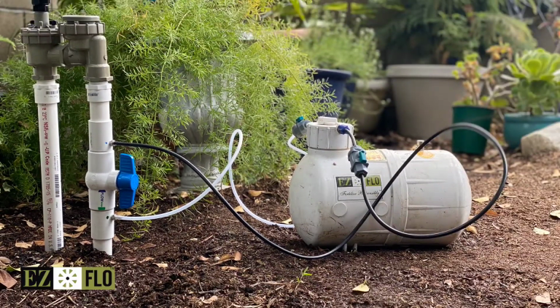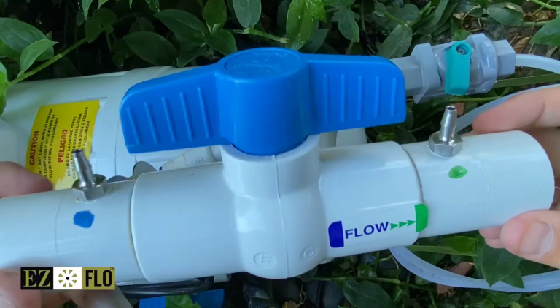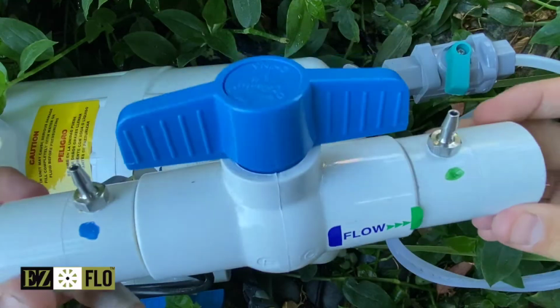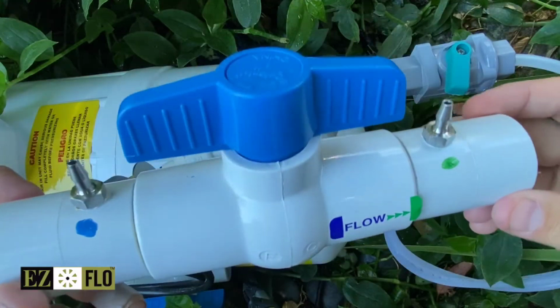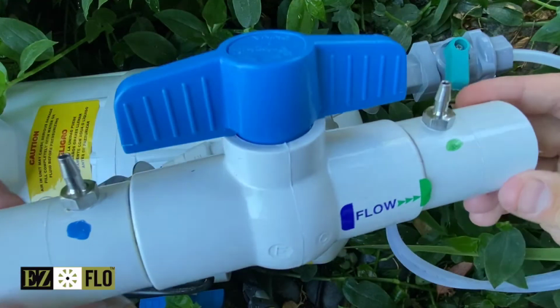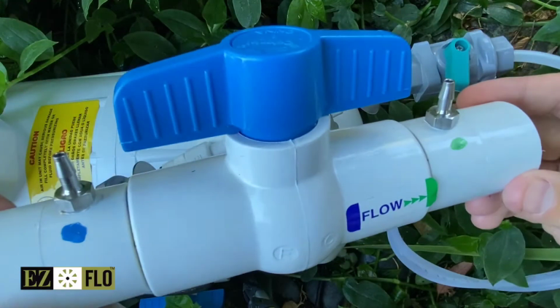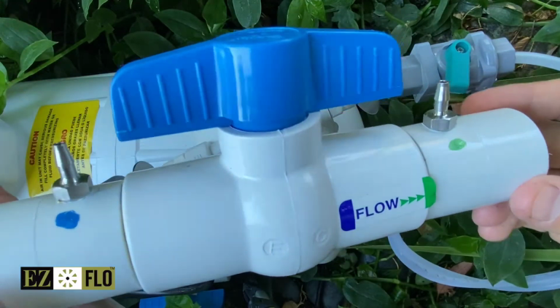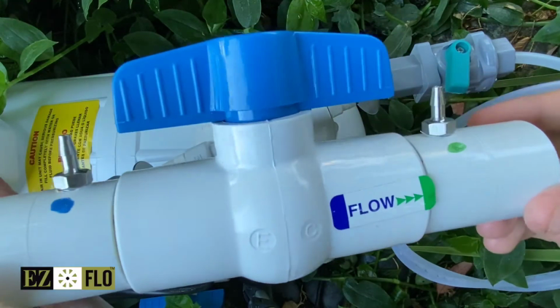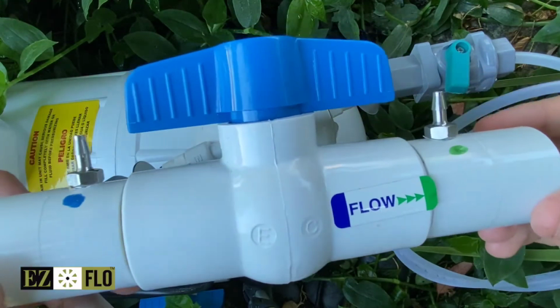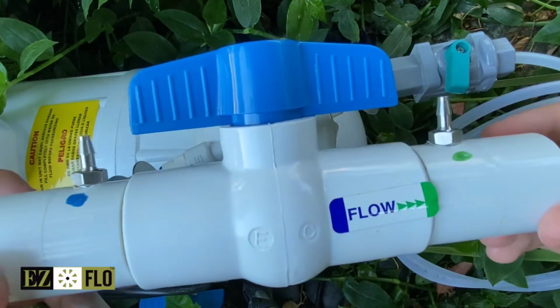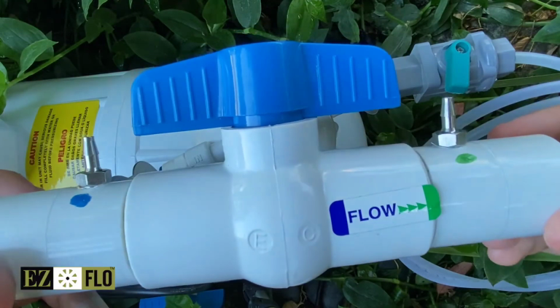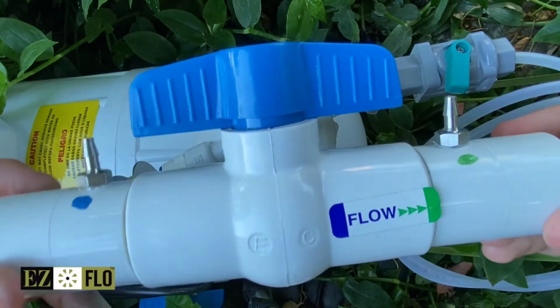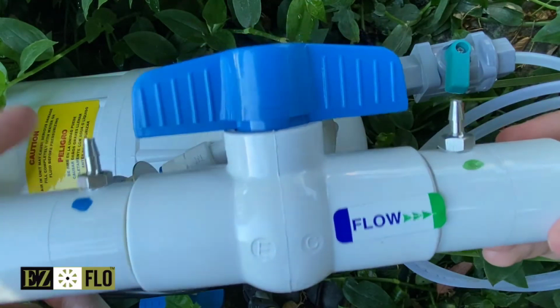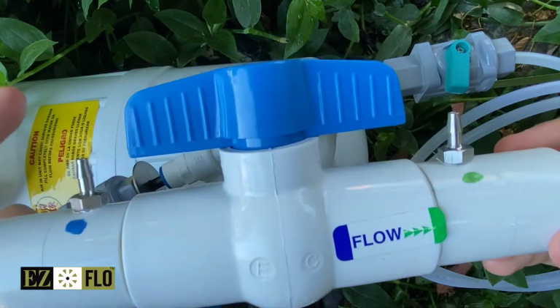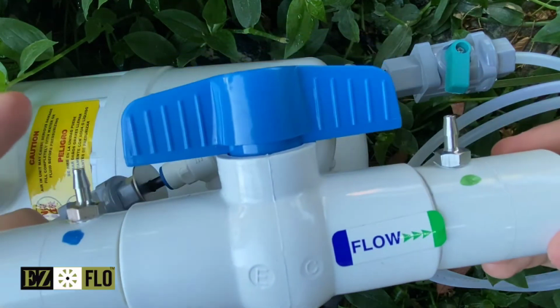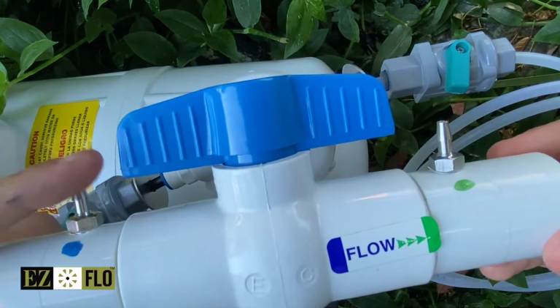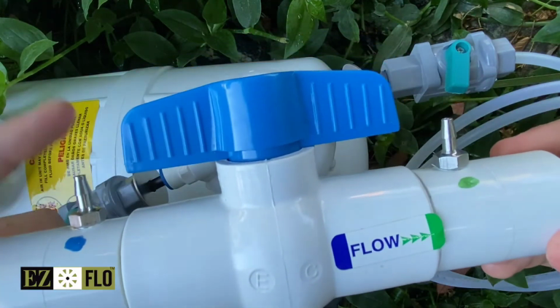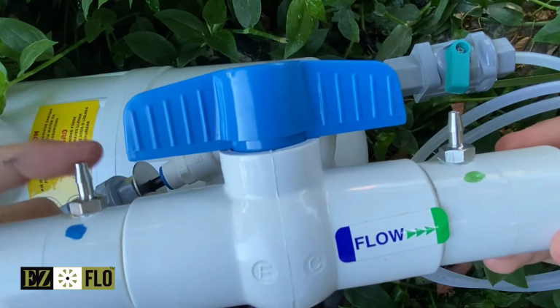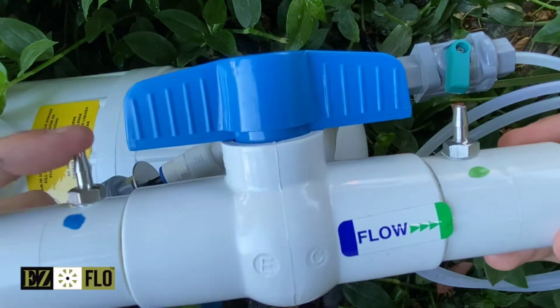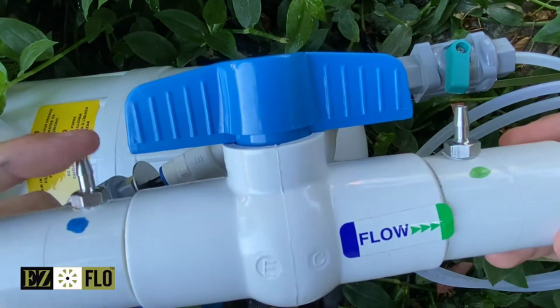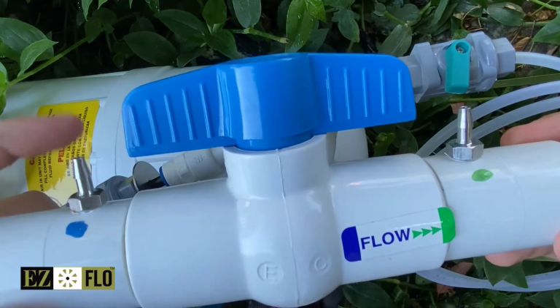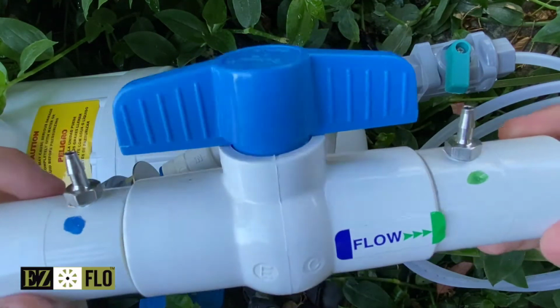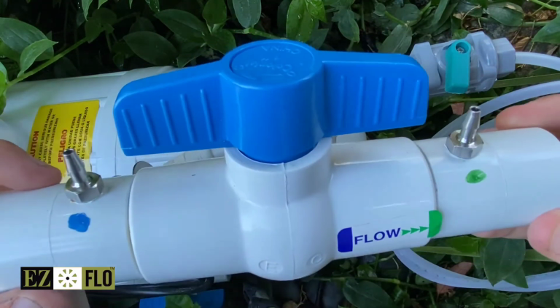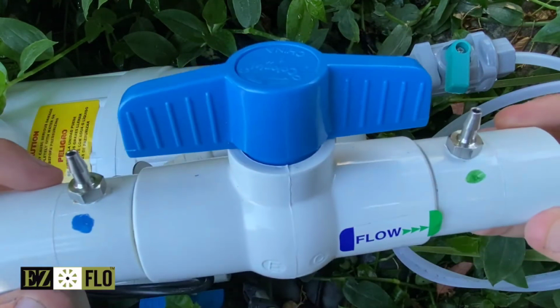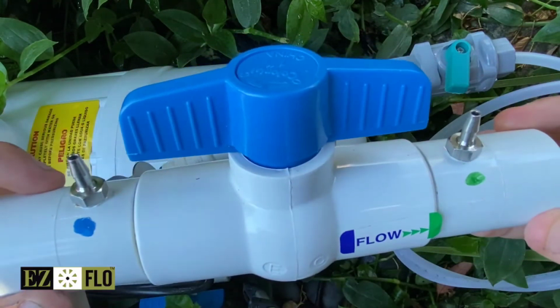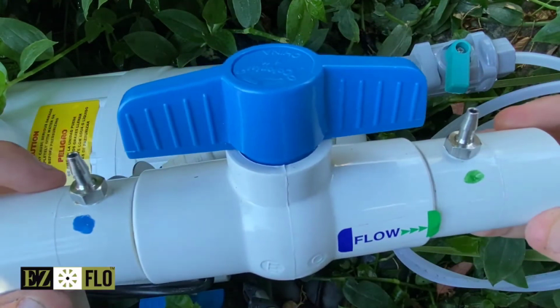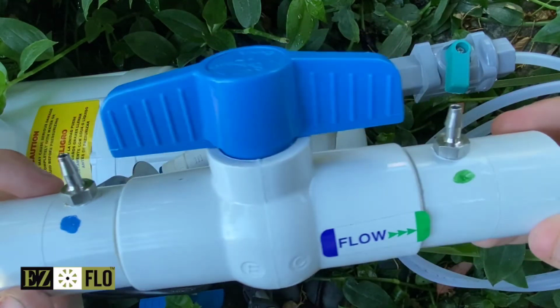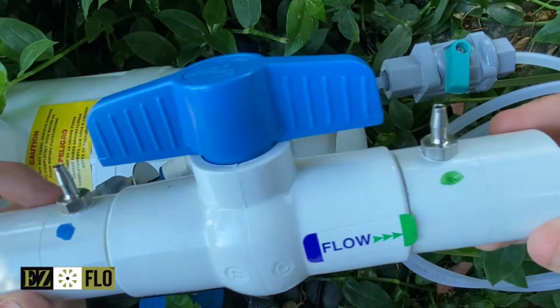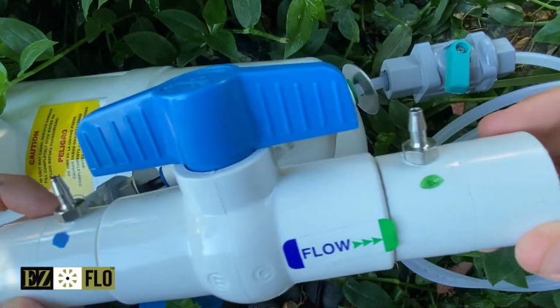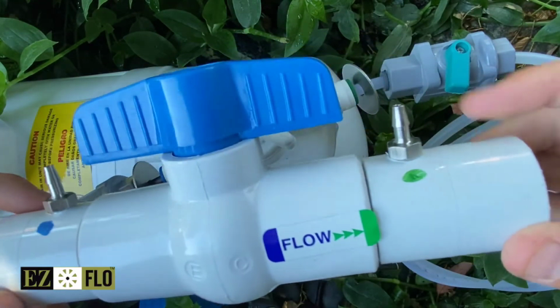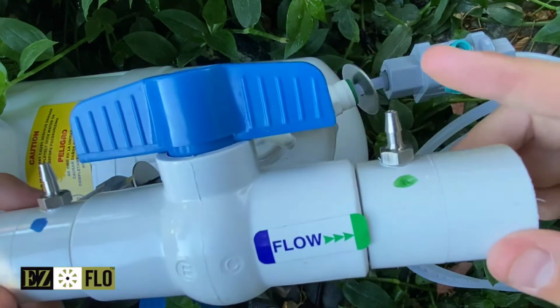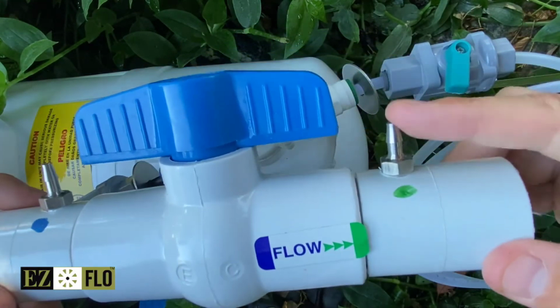The CBV is comprised of two opposite-facing venturi fittings divided by a ball valve.